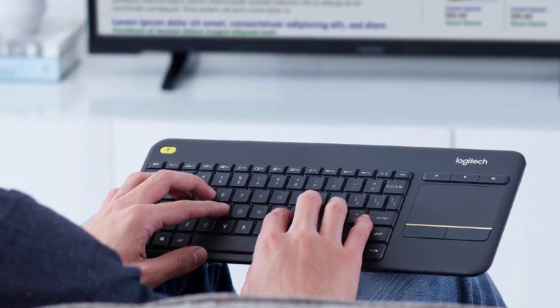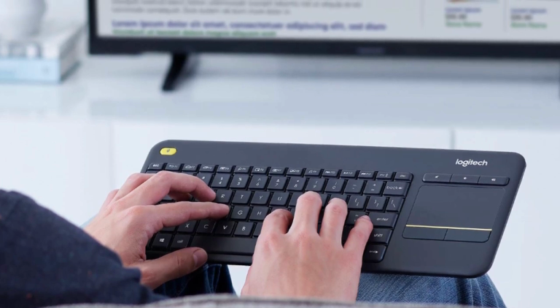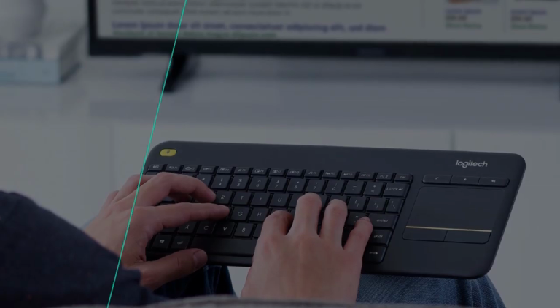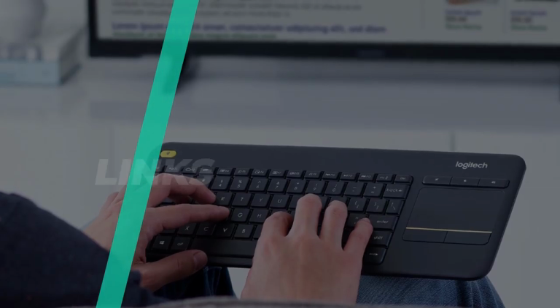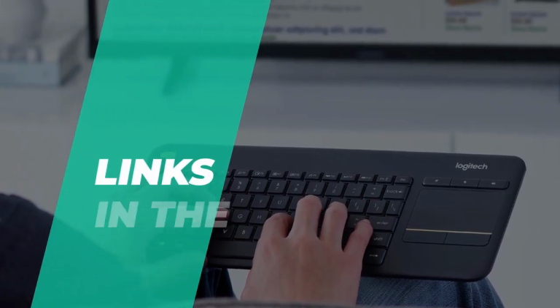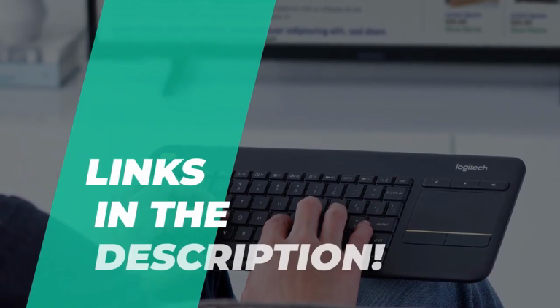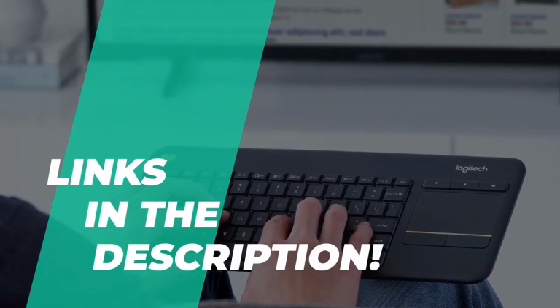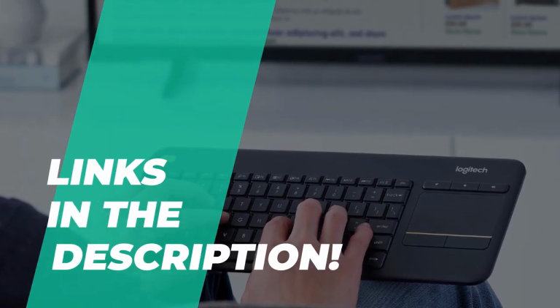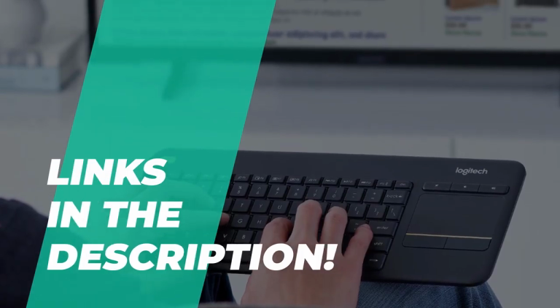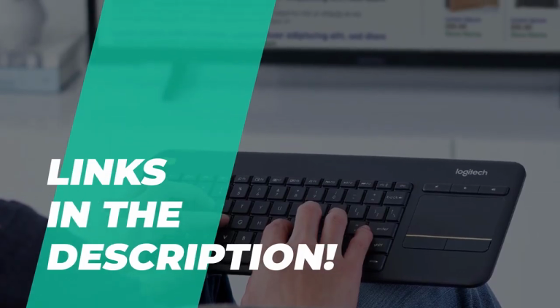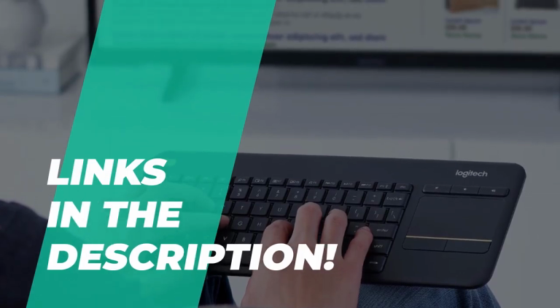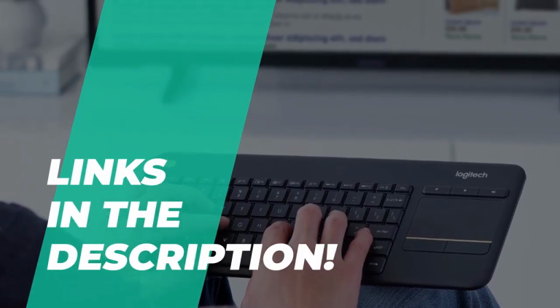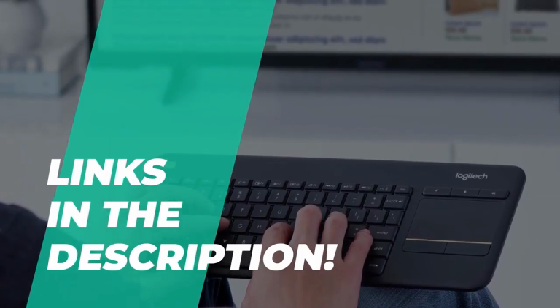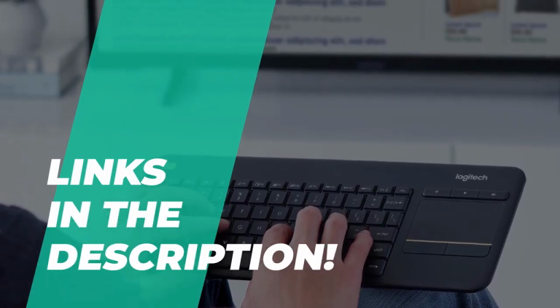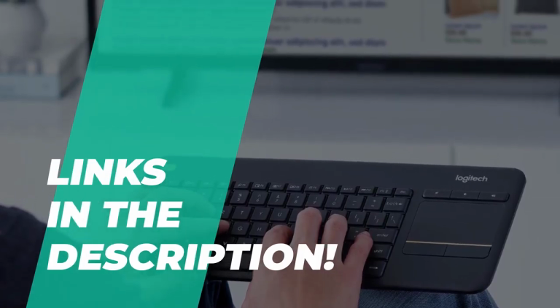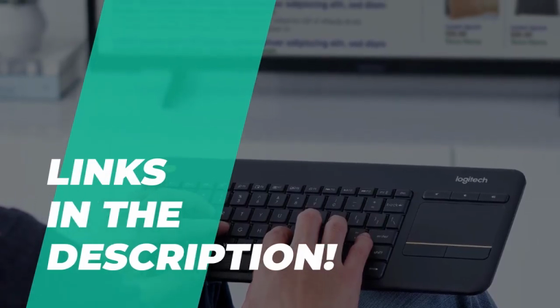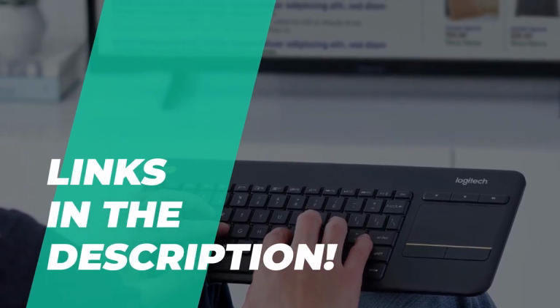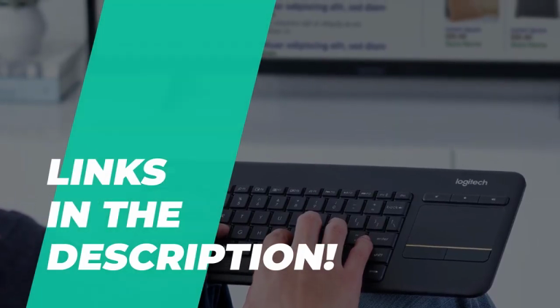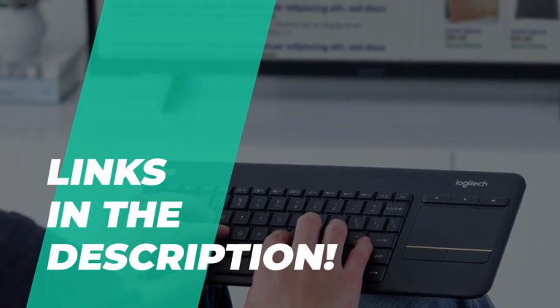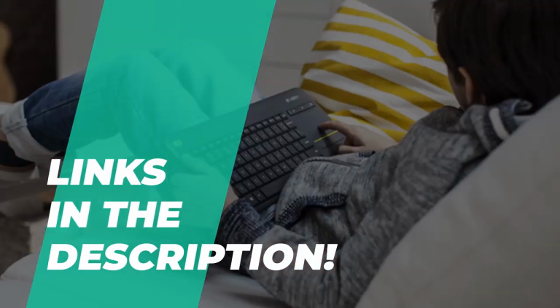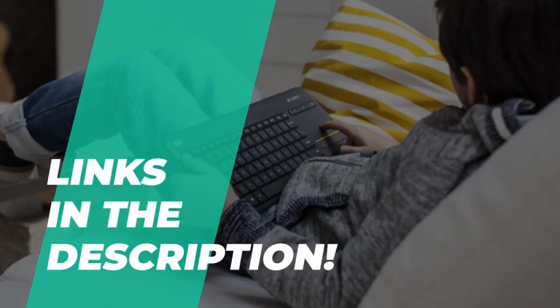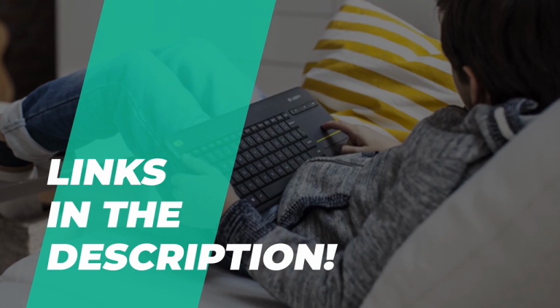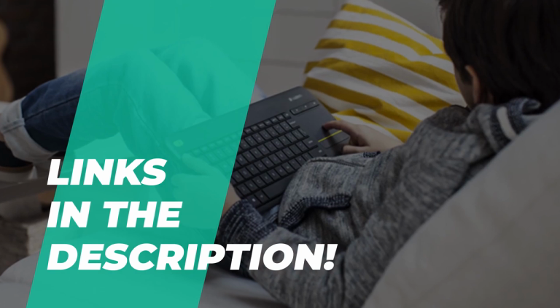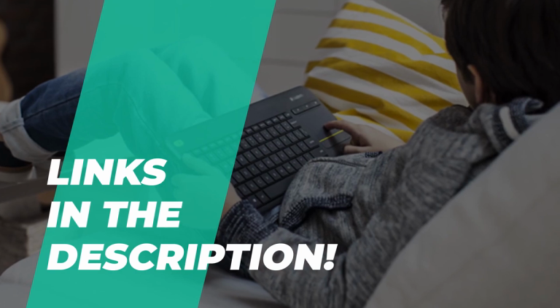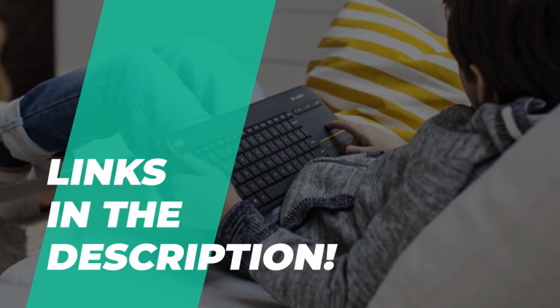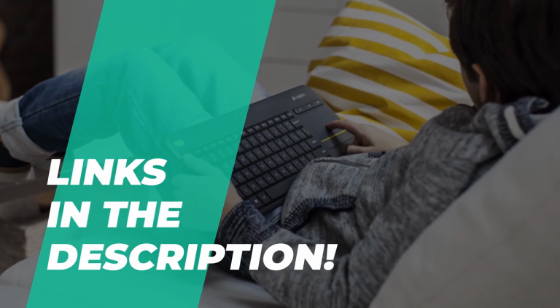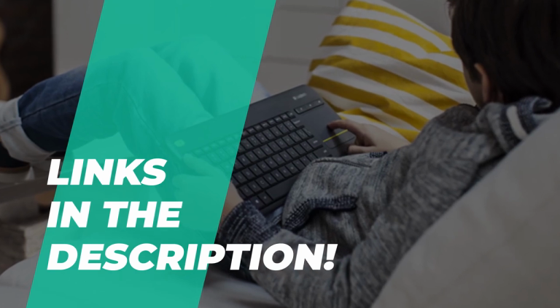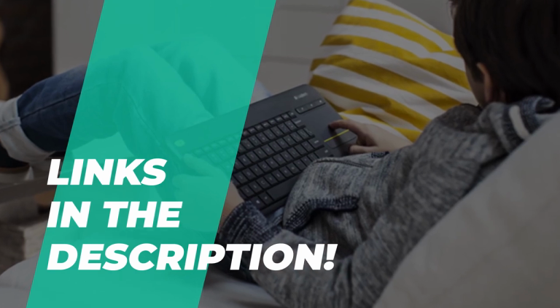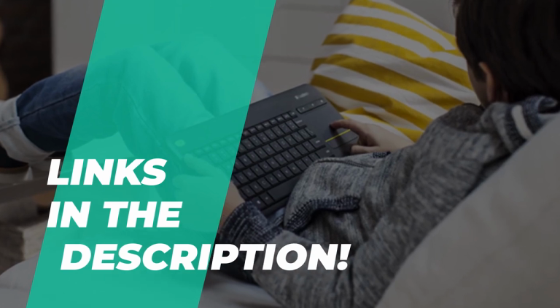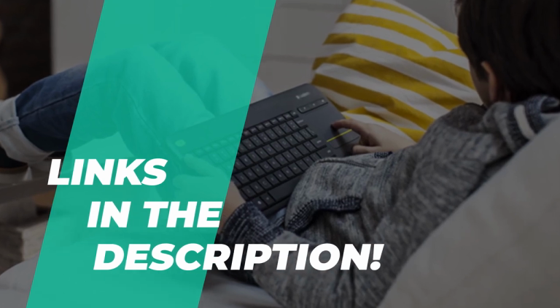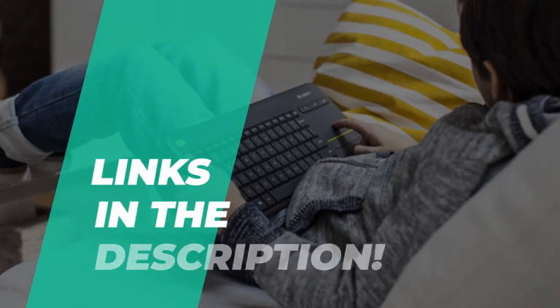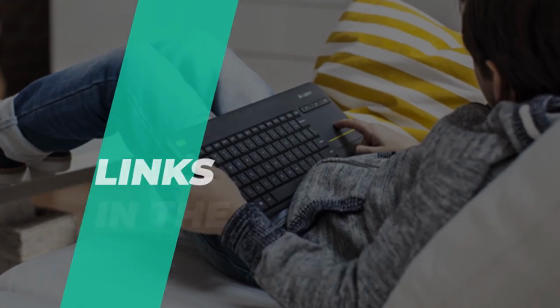Make sure to check out the description below for more information and the latest price on the market.